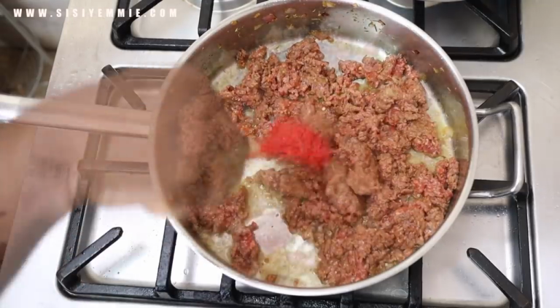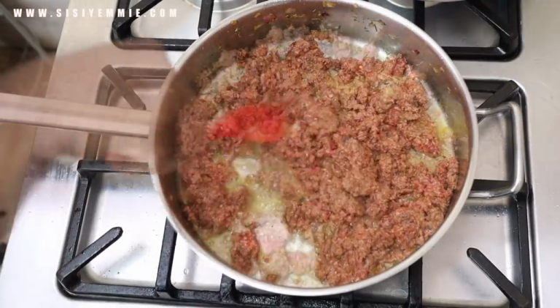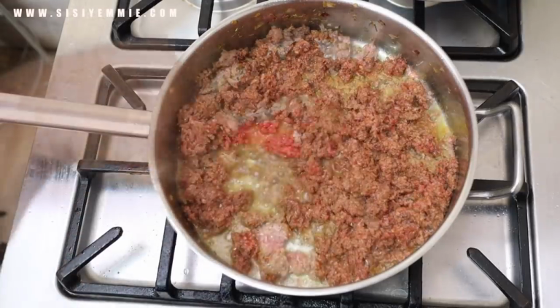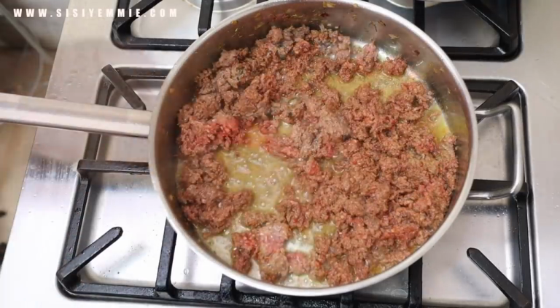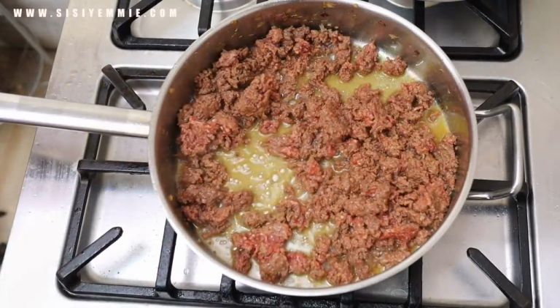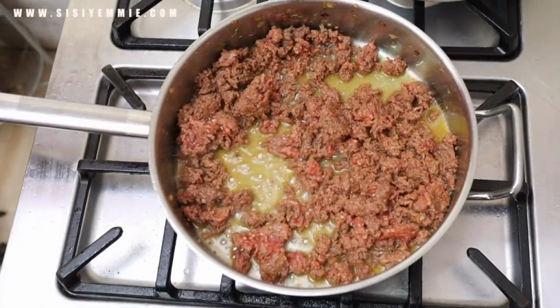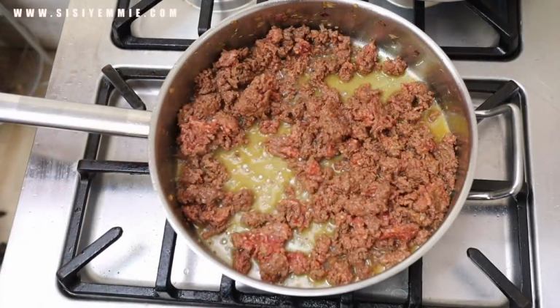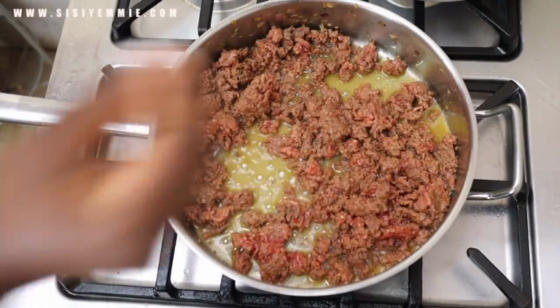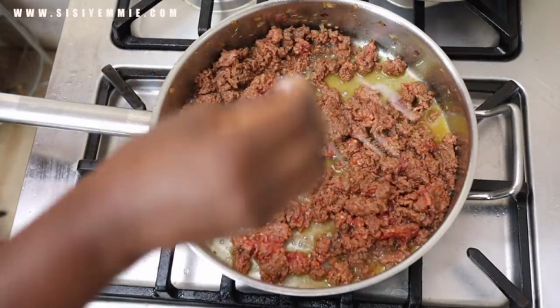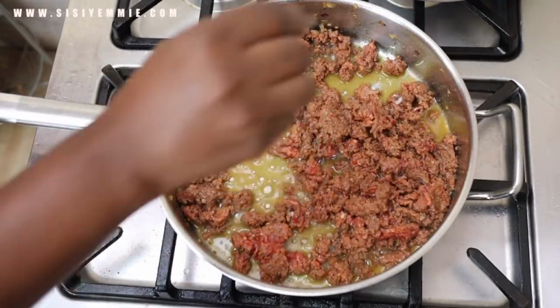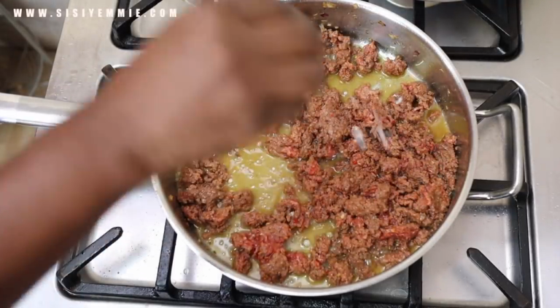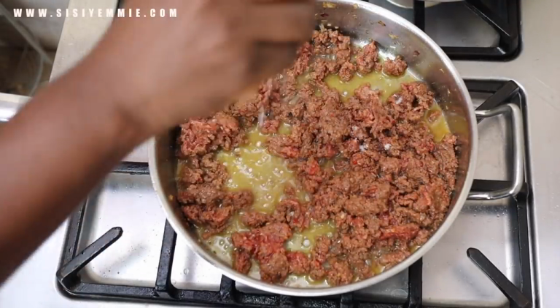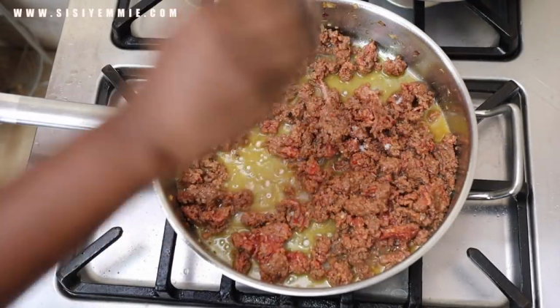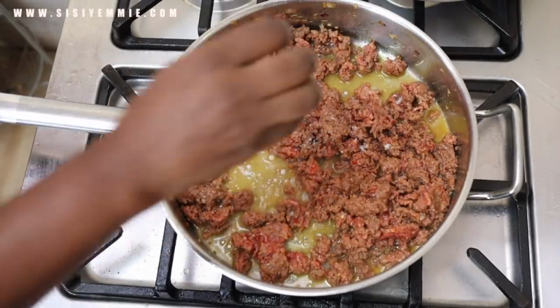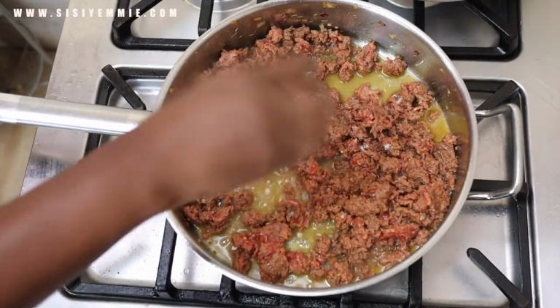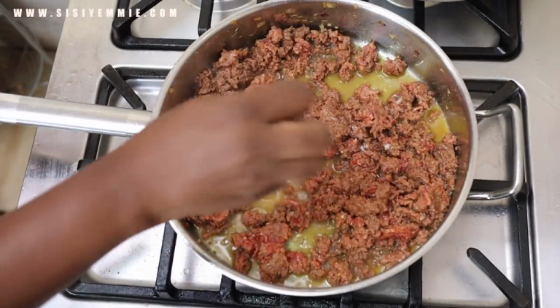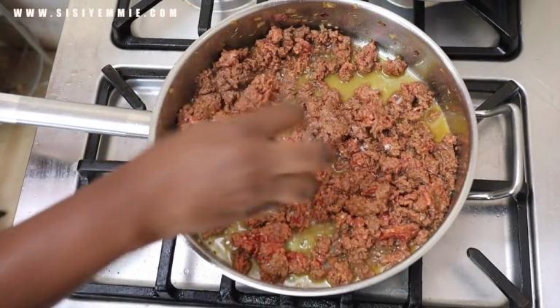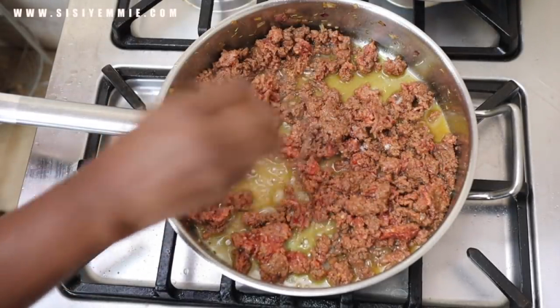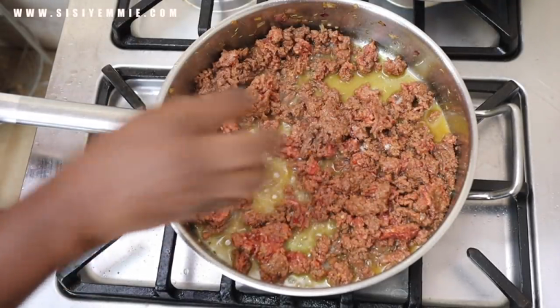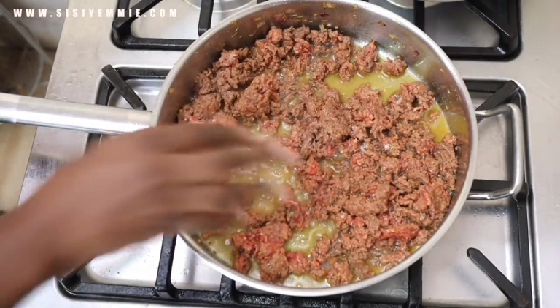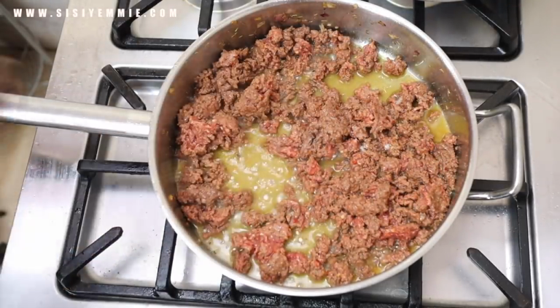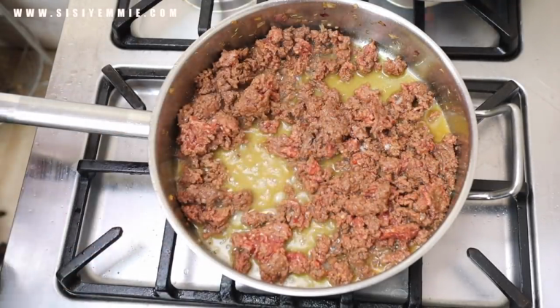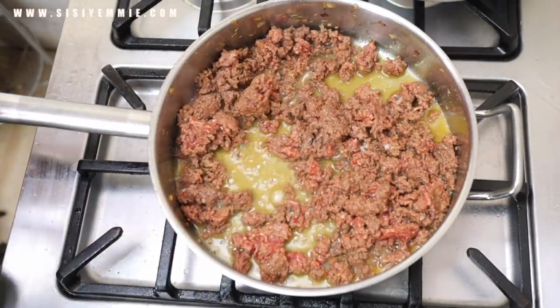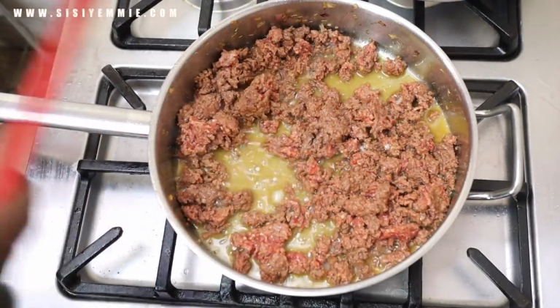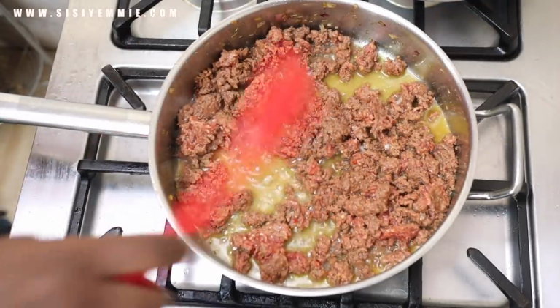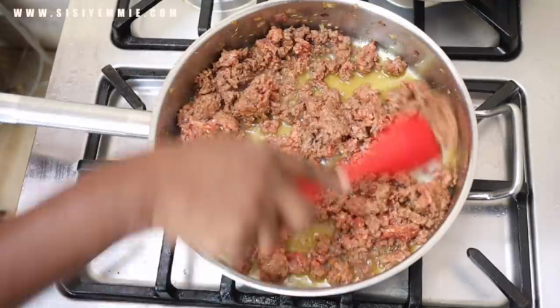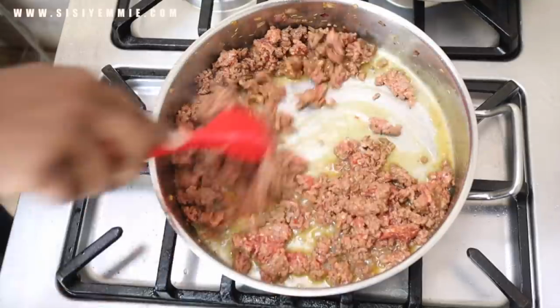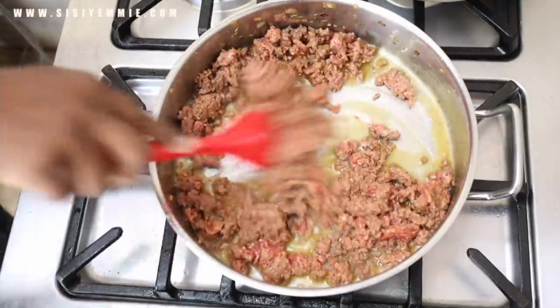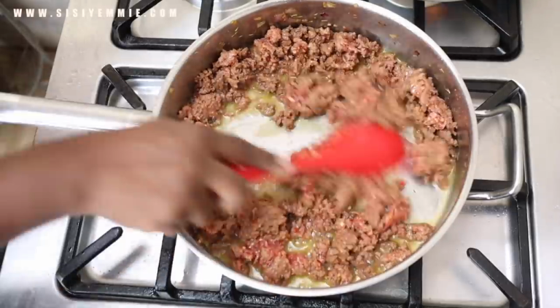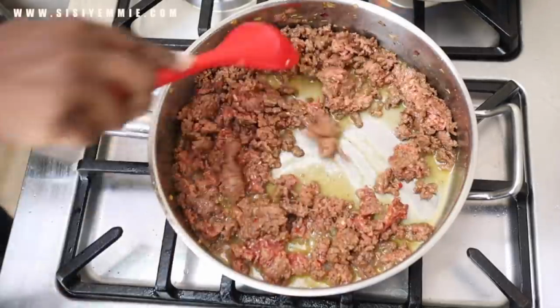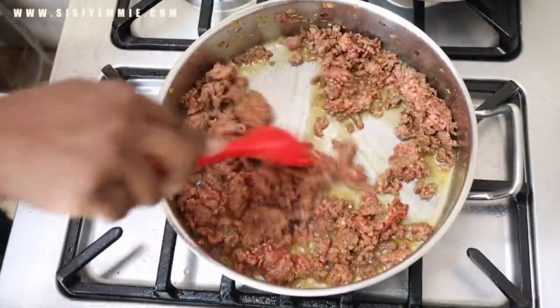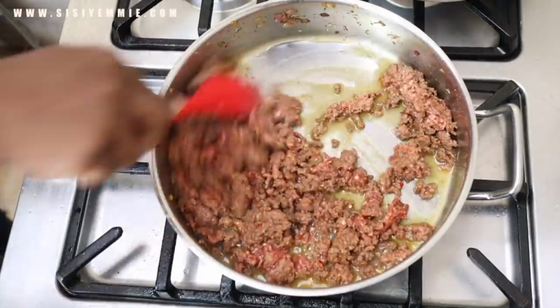For the minced beef I'm going to add some salt, and that's all the seasoning I need for this stage.